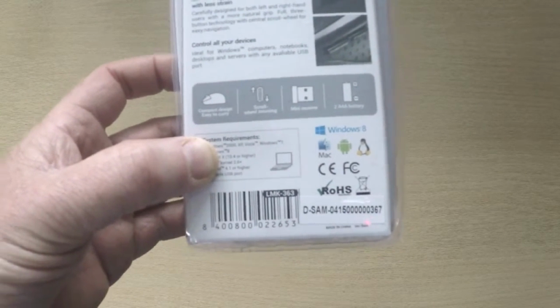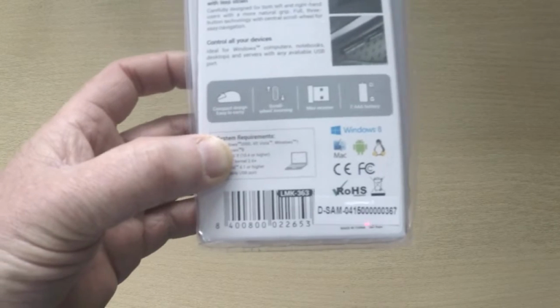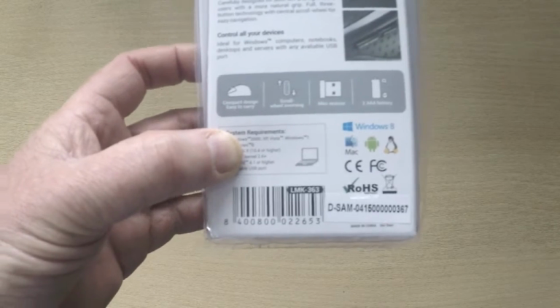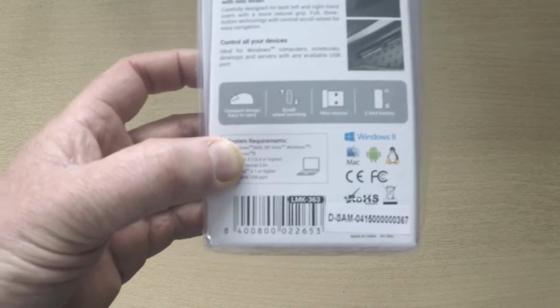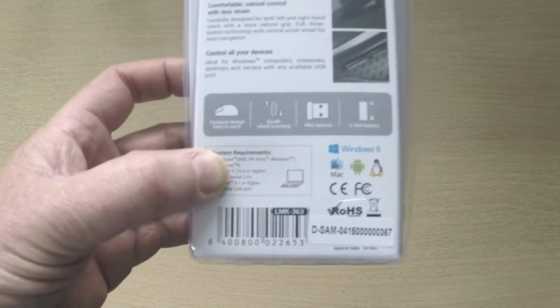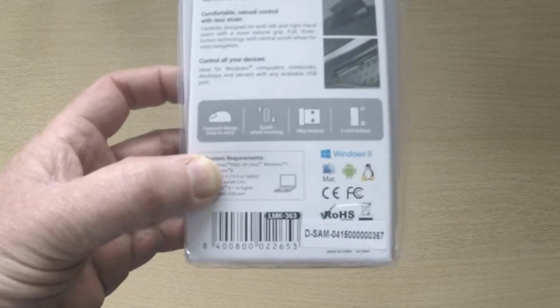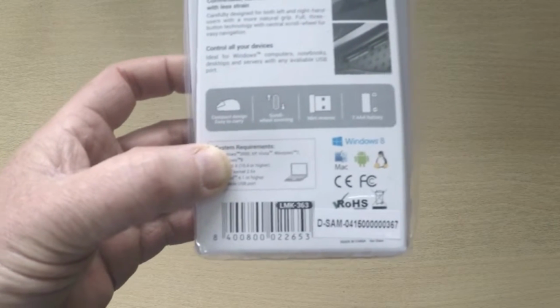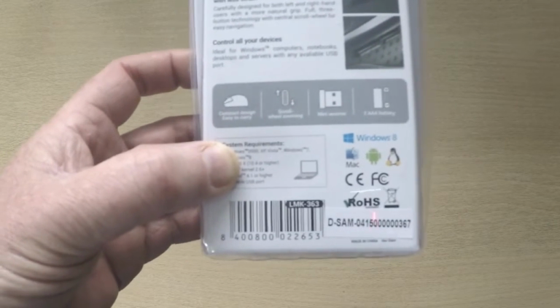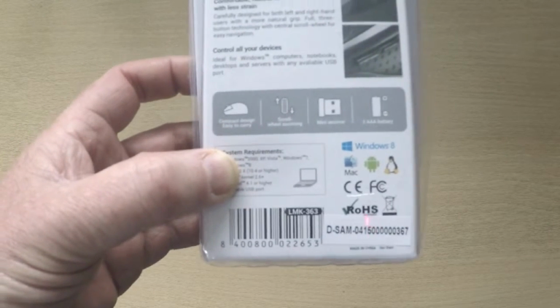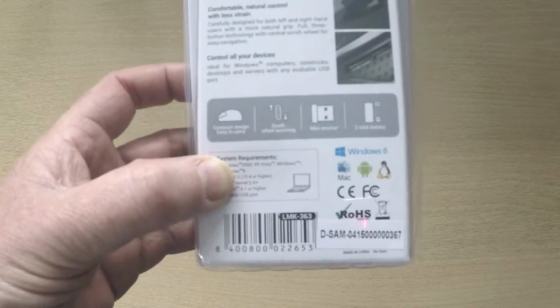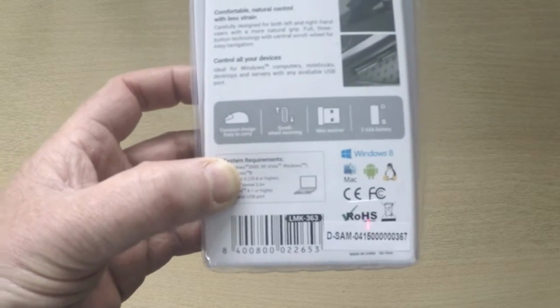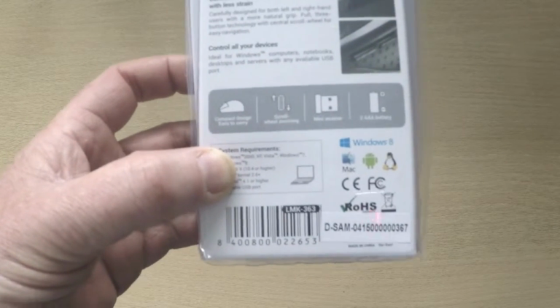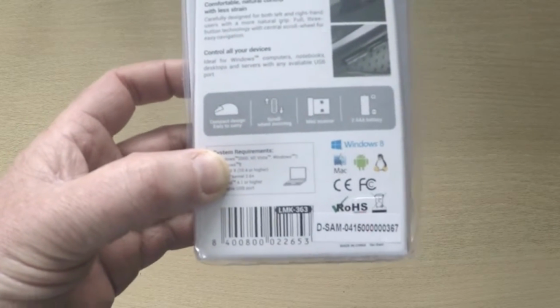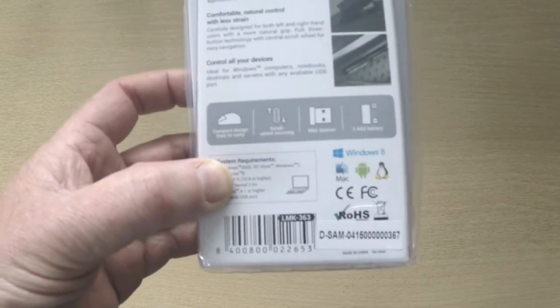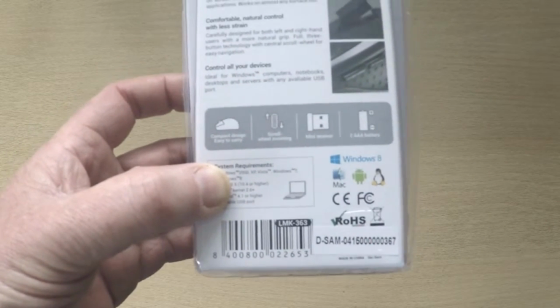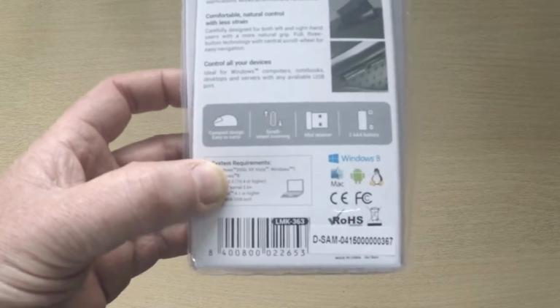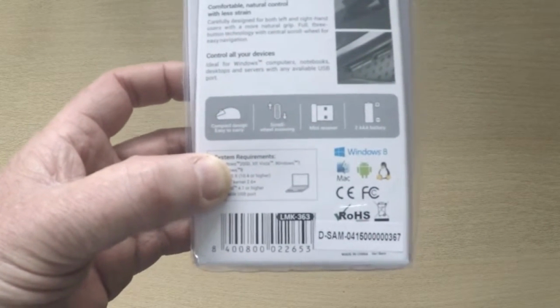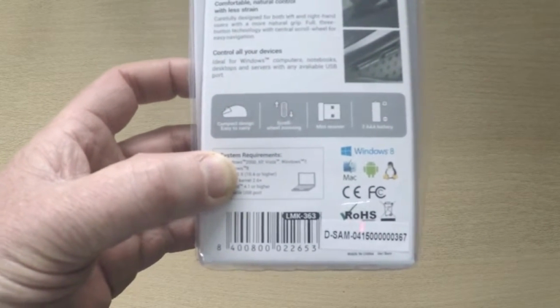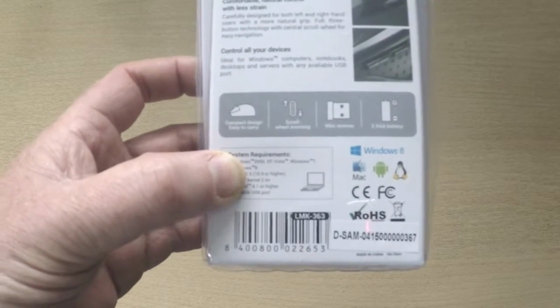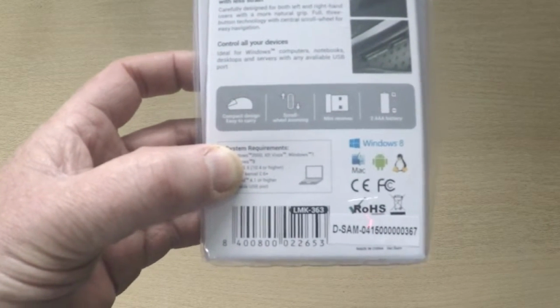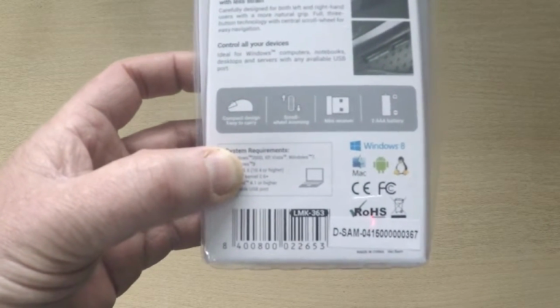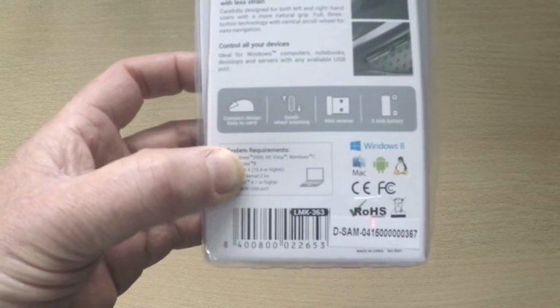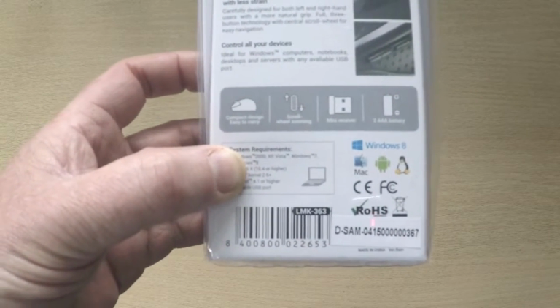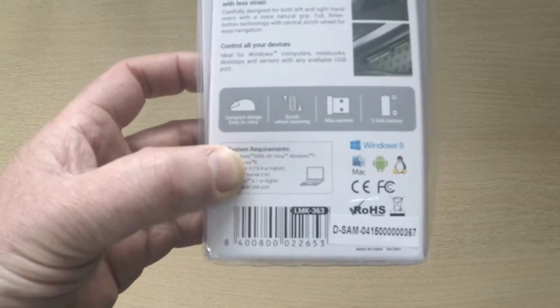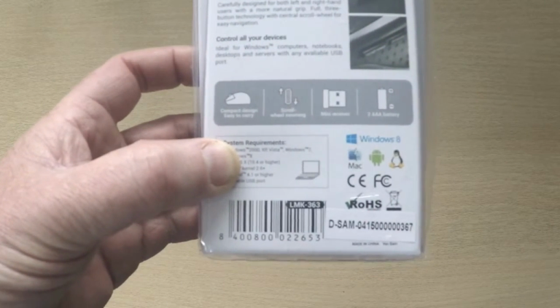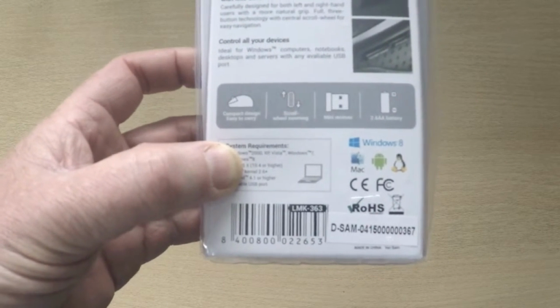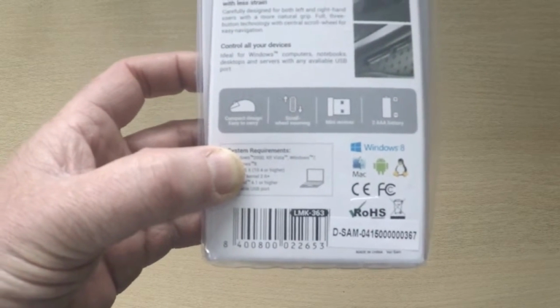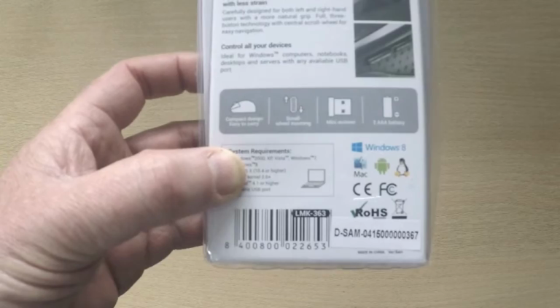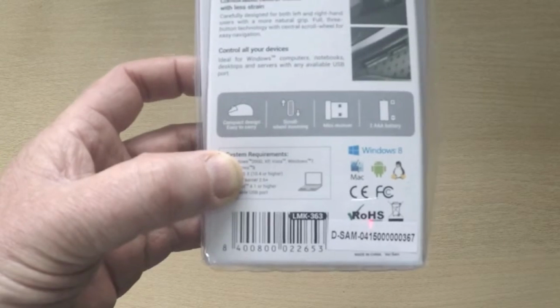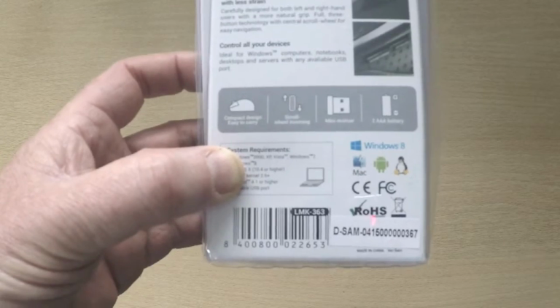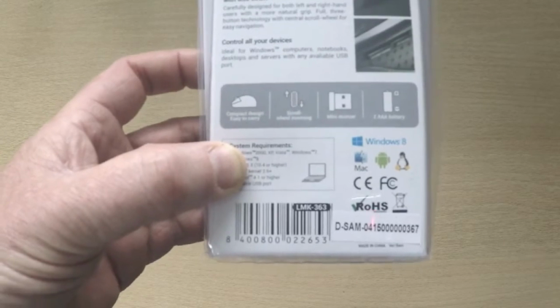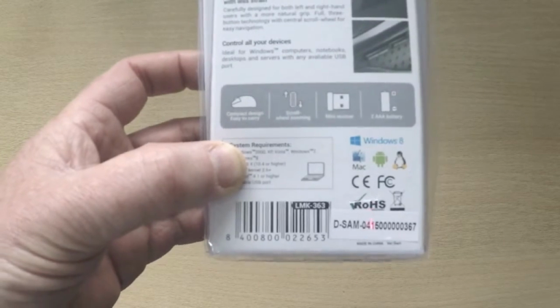There are no drivers, no configuration — it's as easy as plugging in a USB wired mouse or keyboard.